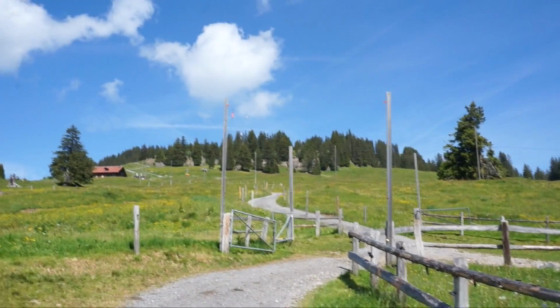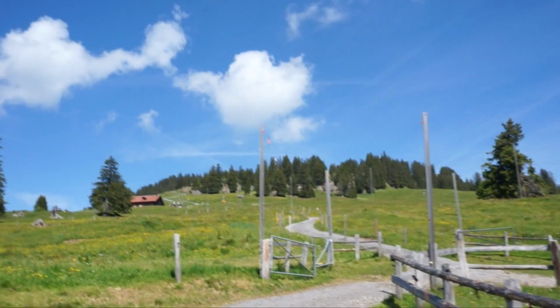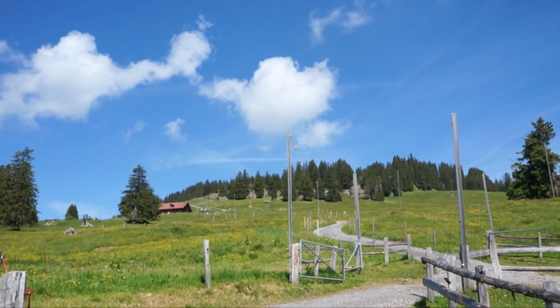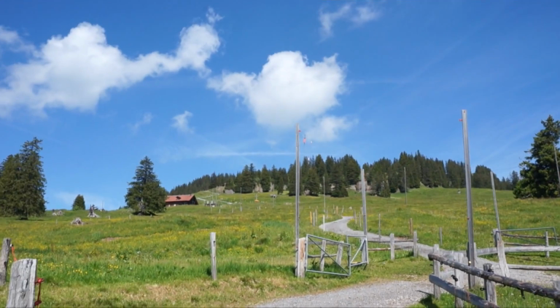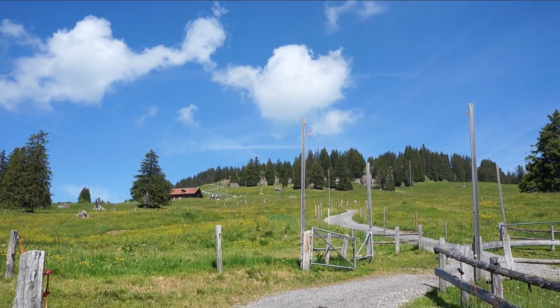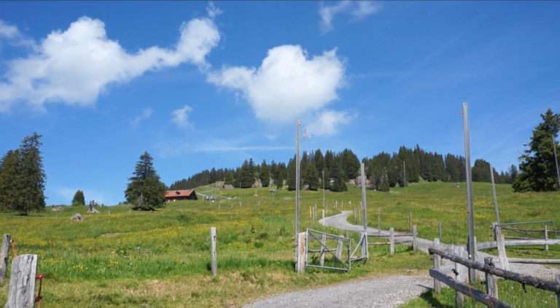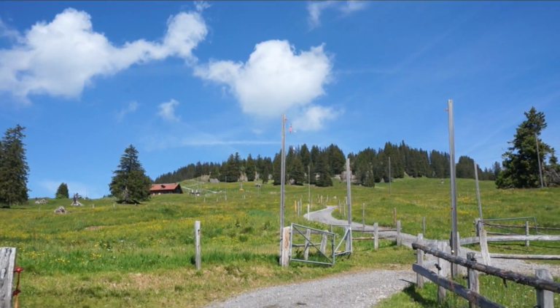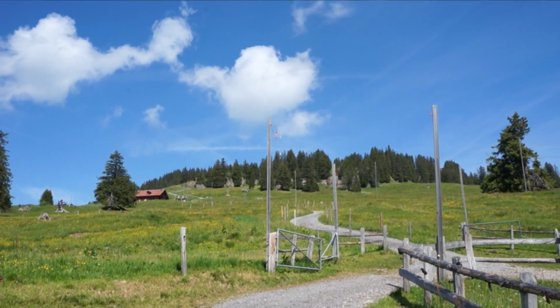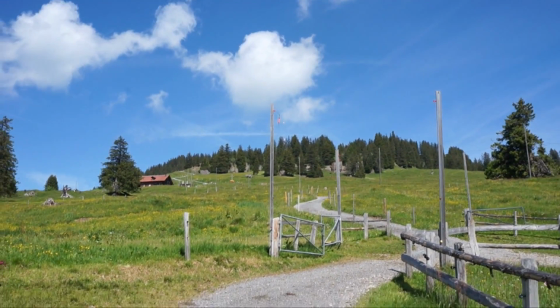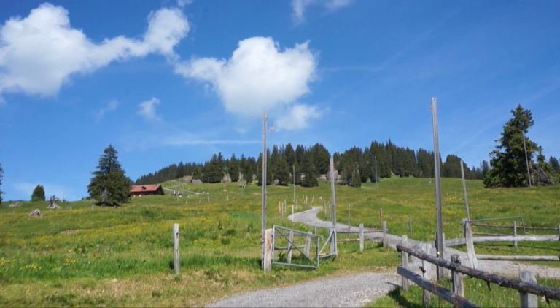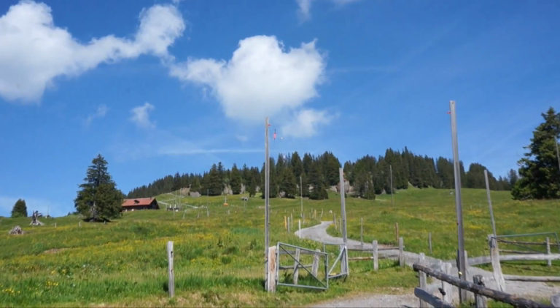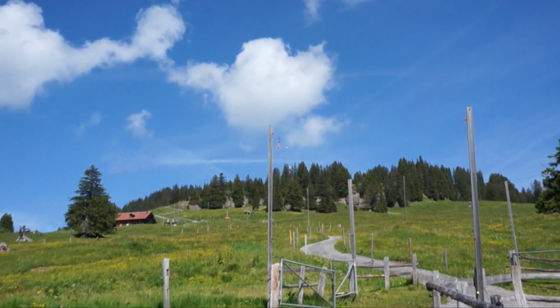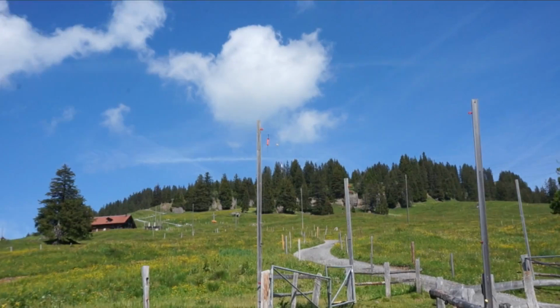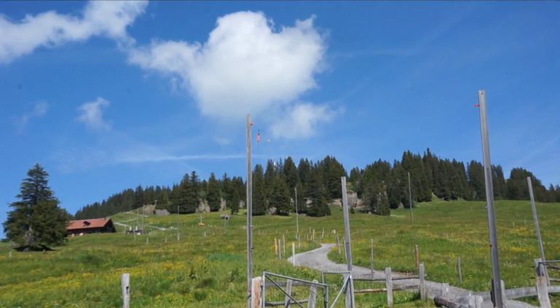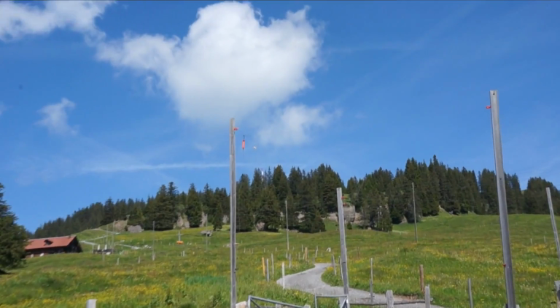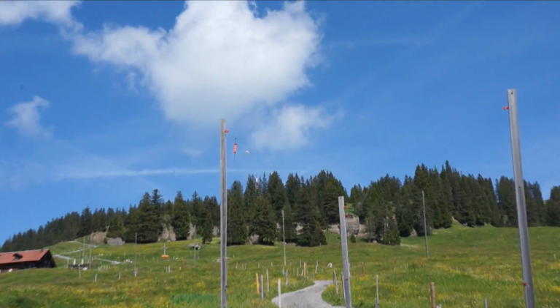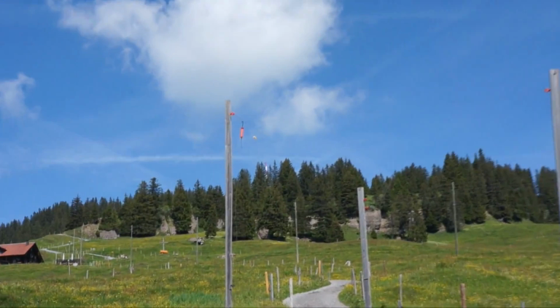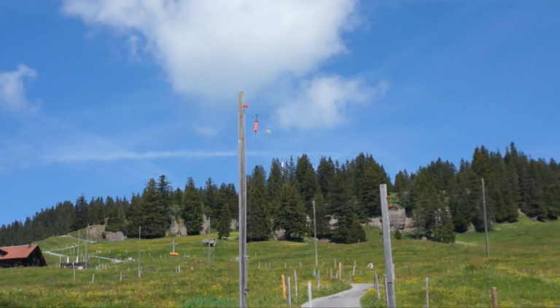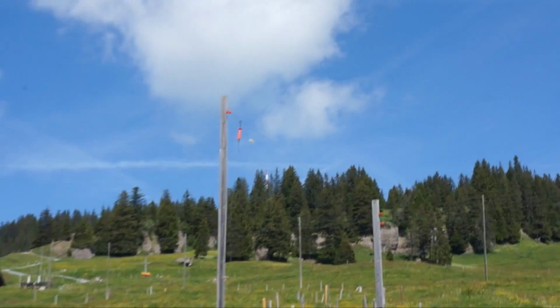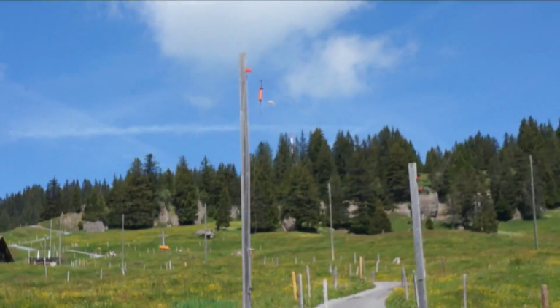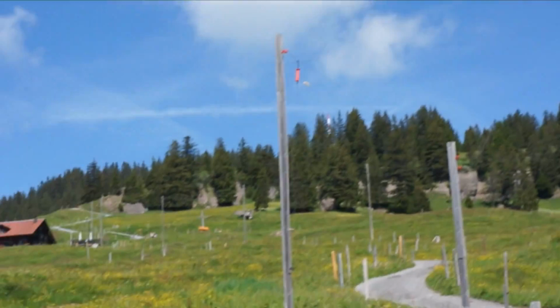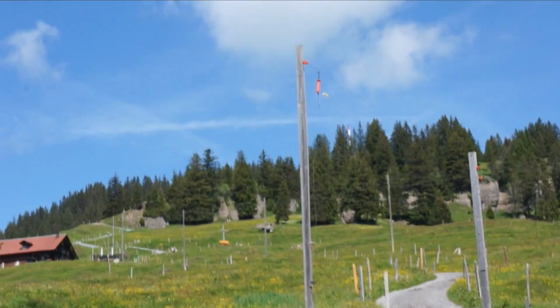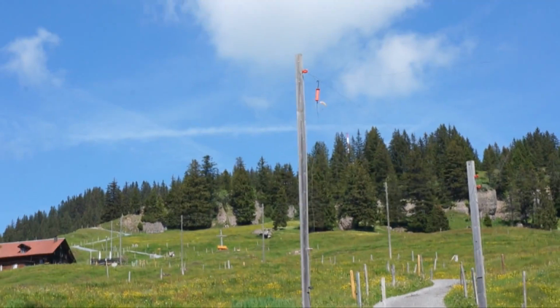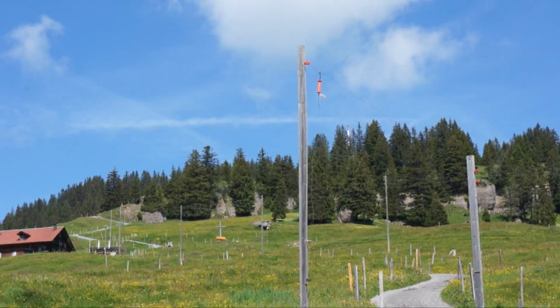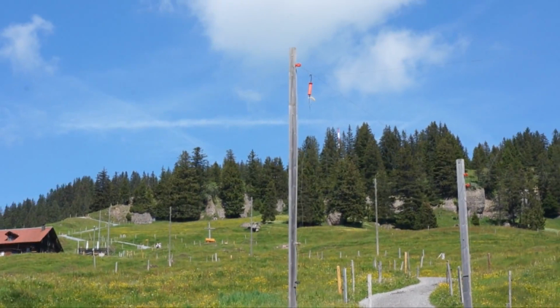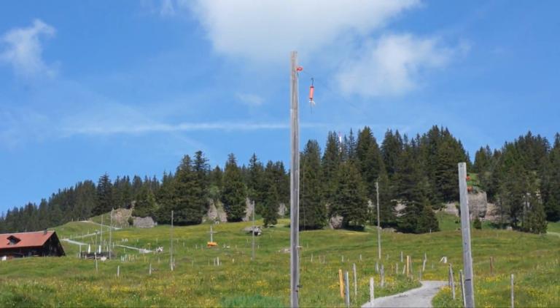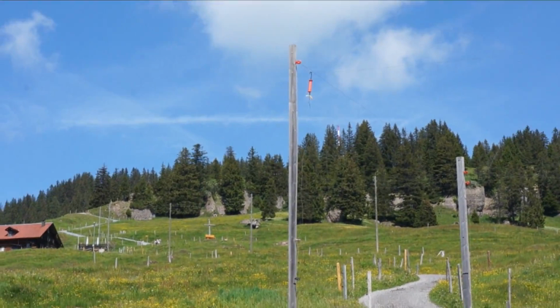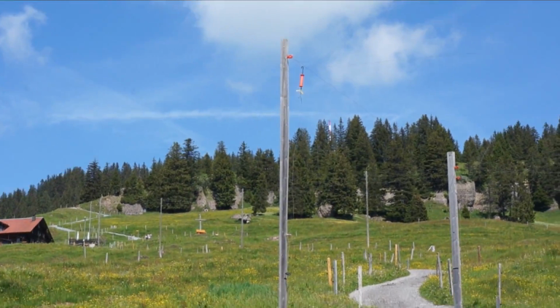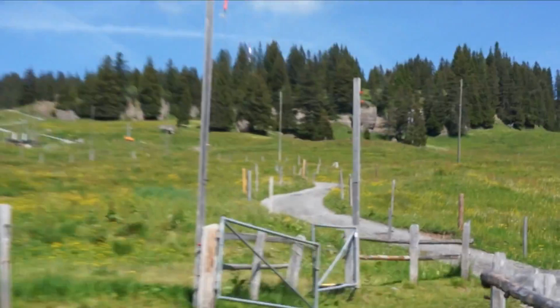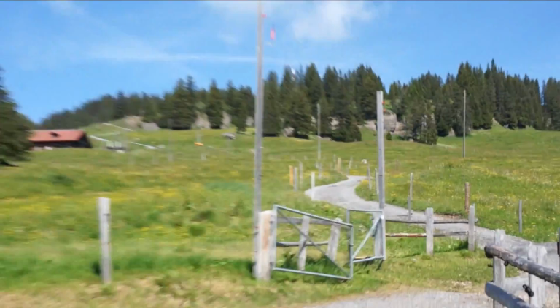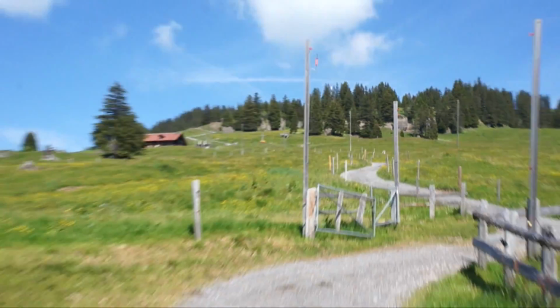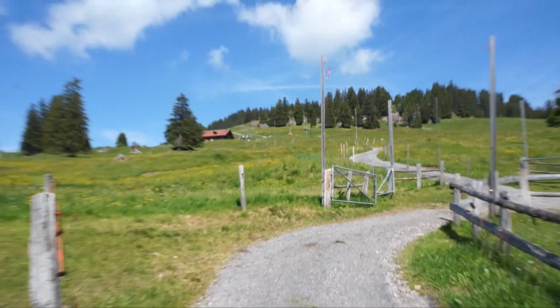I don't know if you can see that red and white pole — that's the top, so we're getting there.